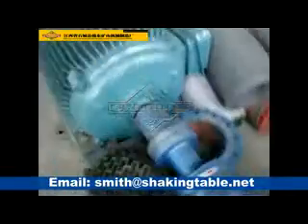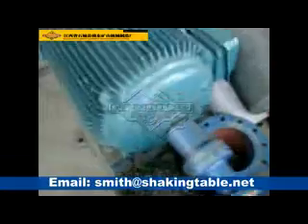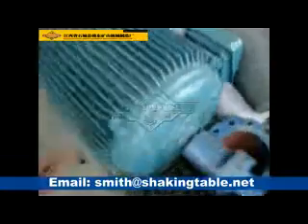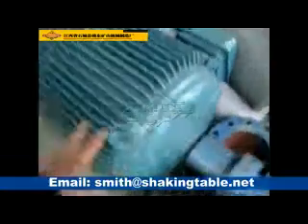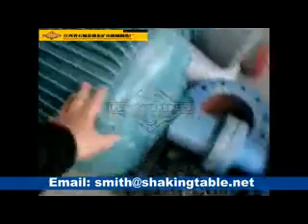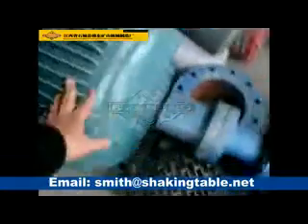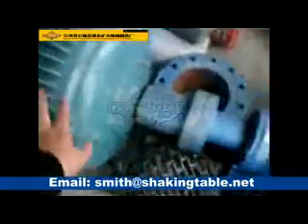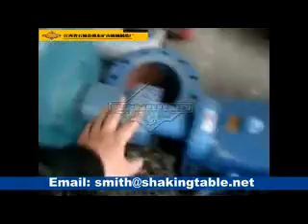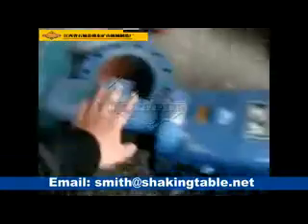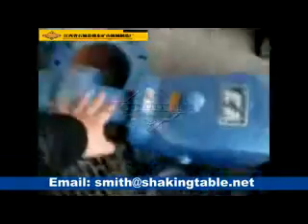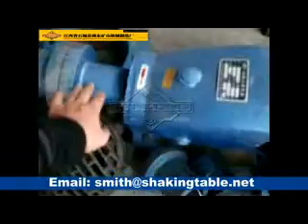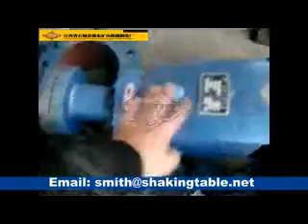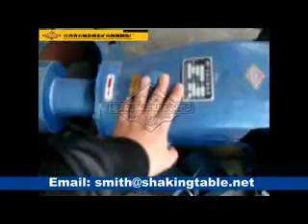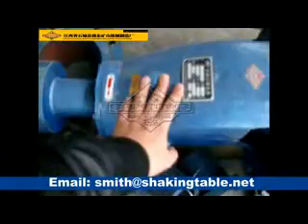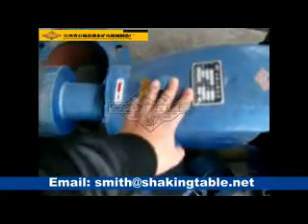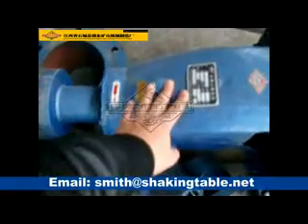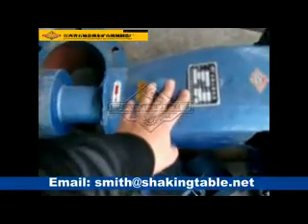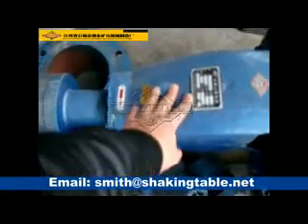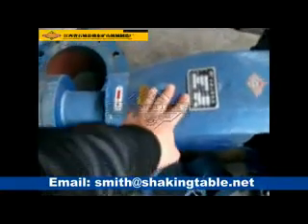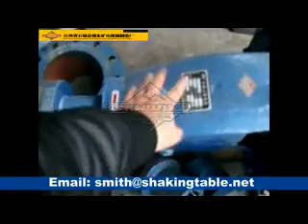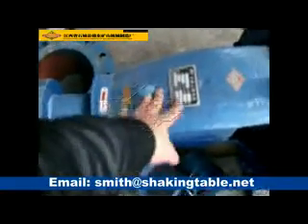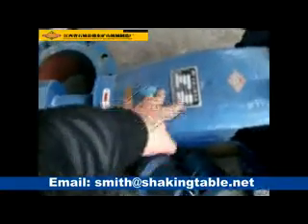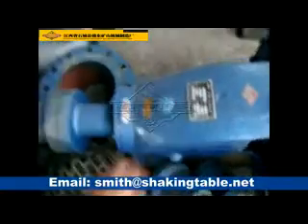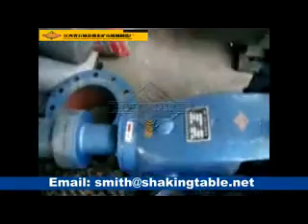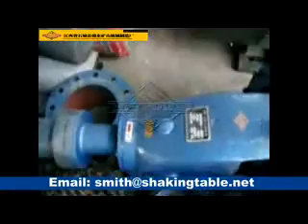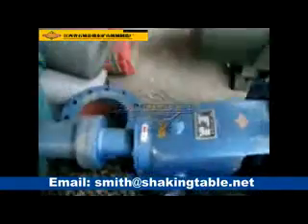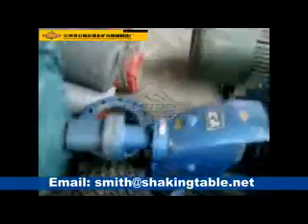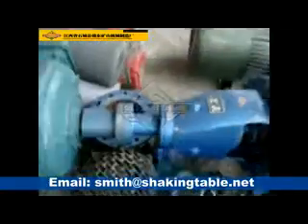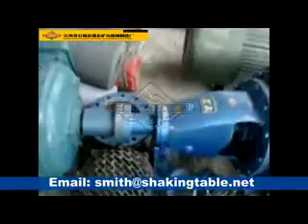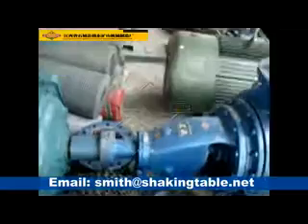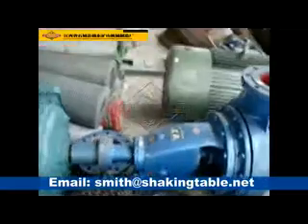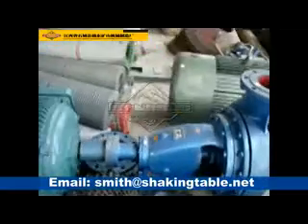The motor cannot be broken. Water pump directory, water pump.